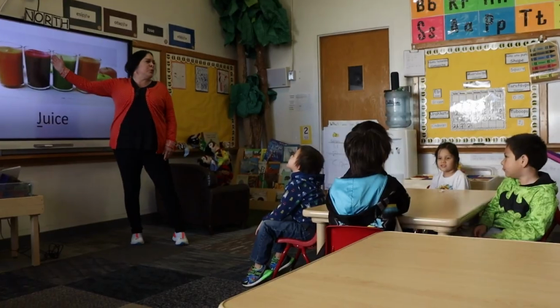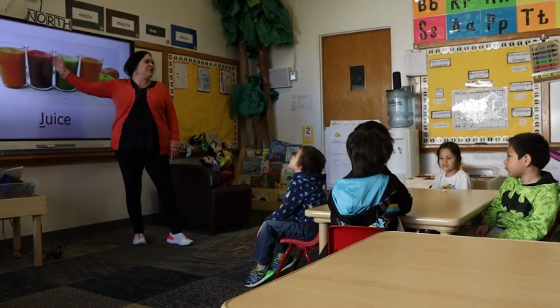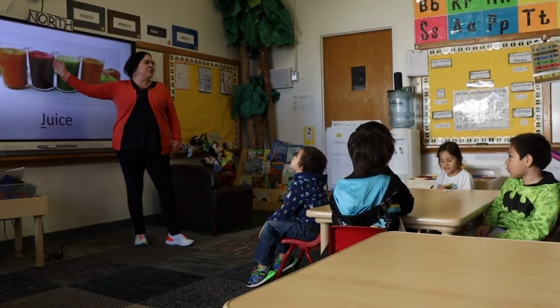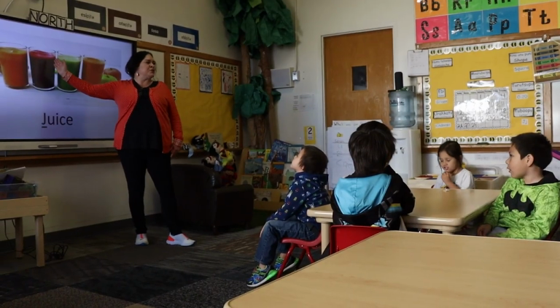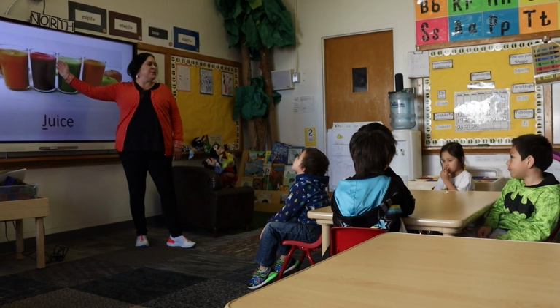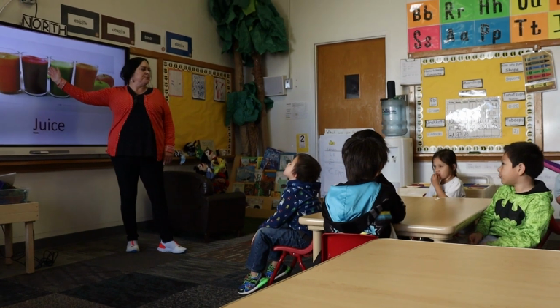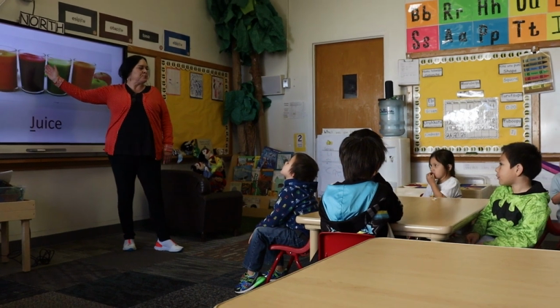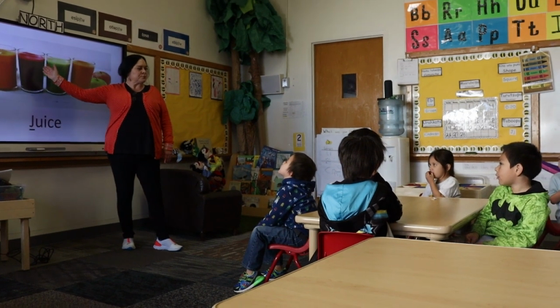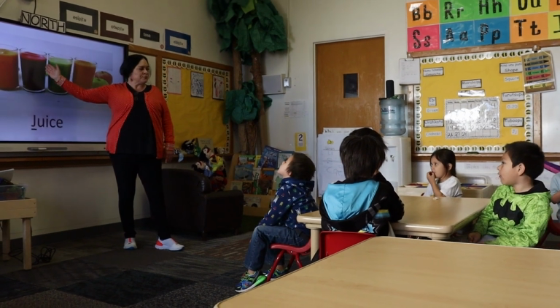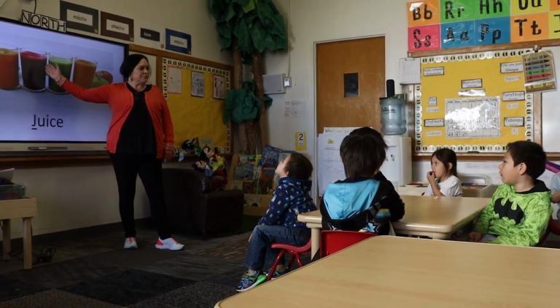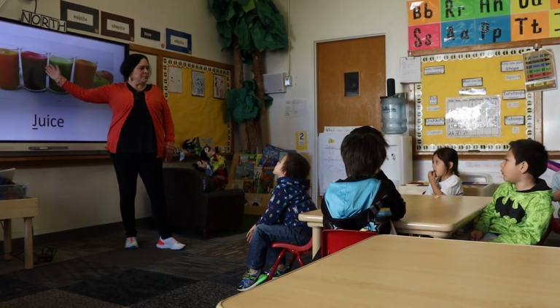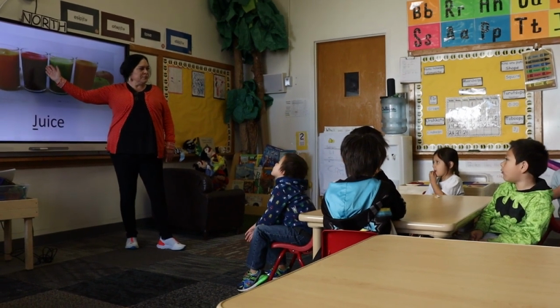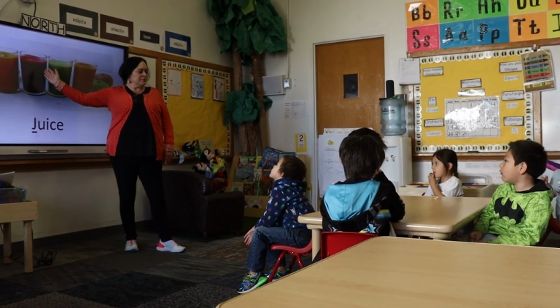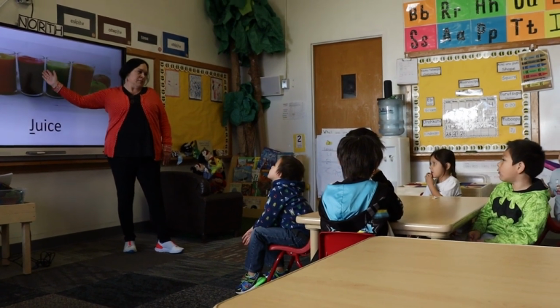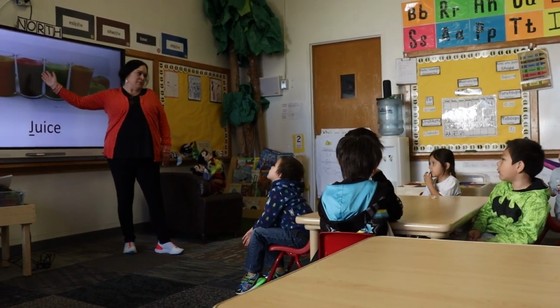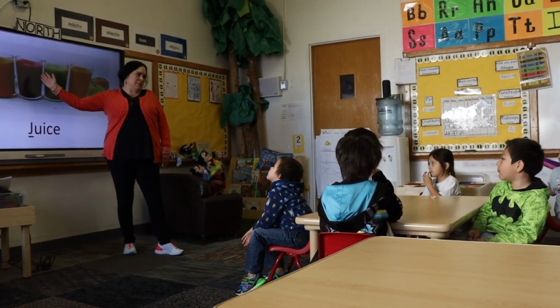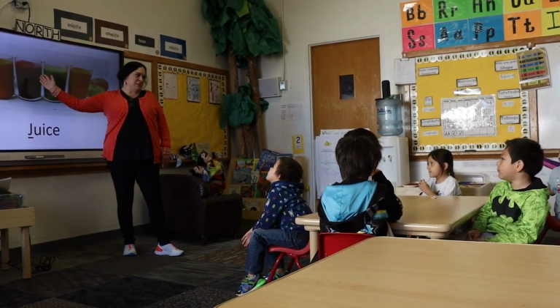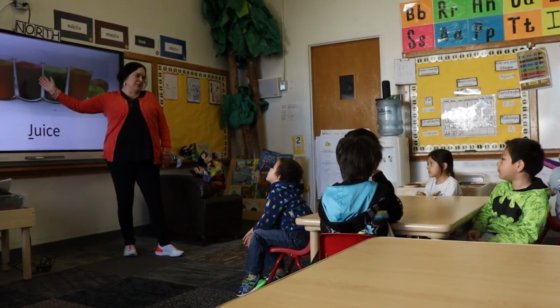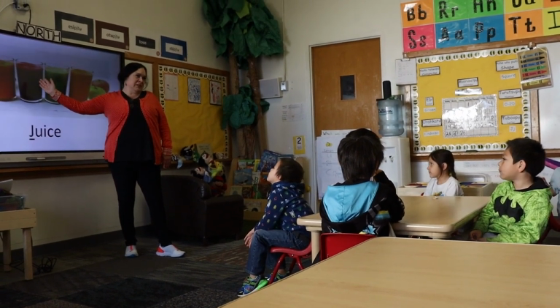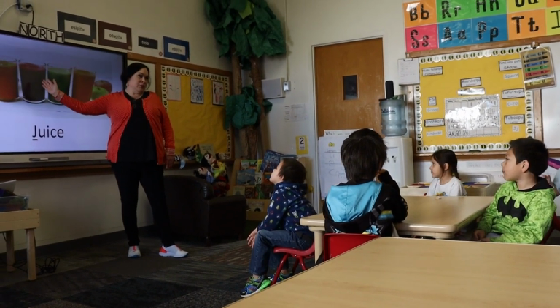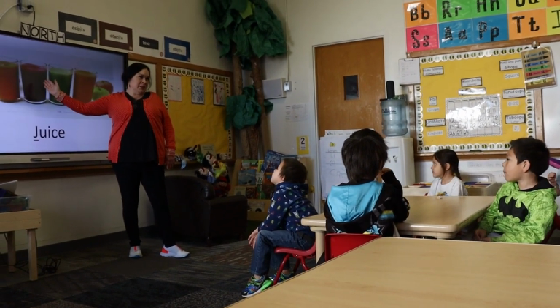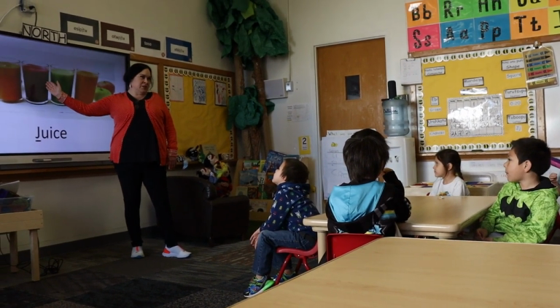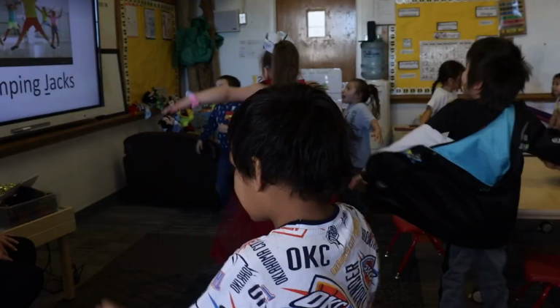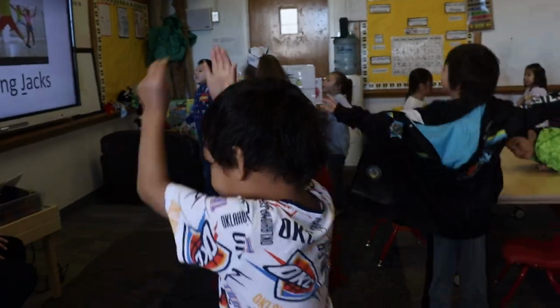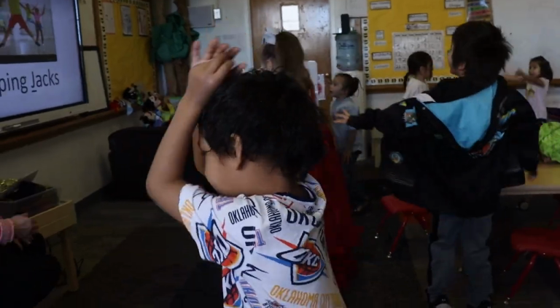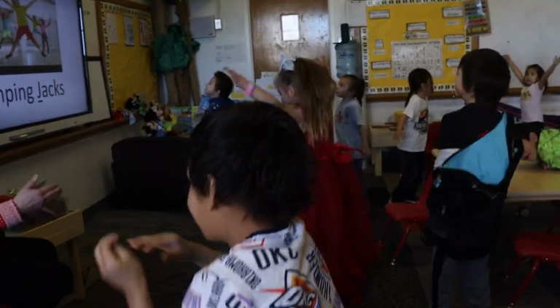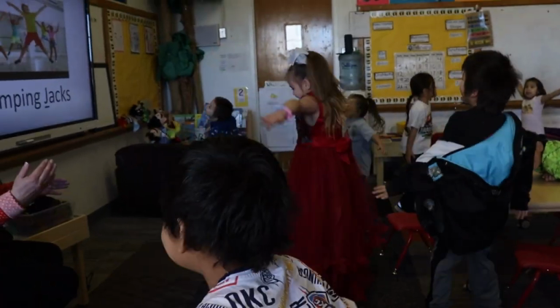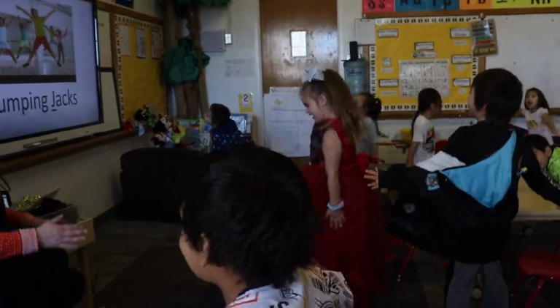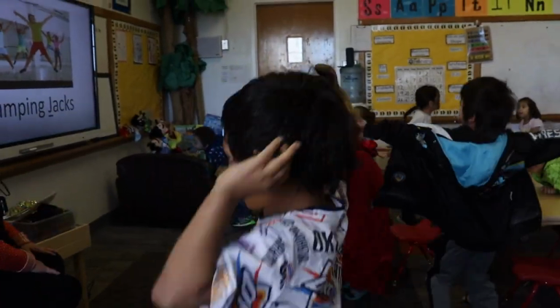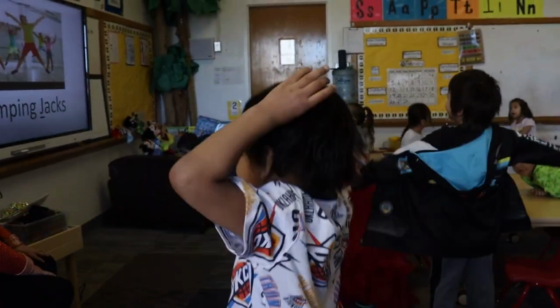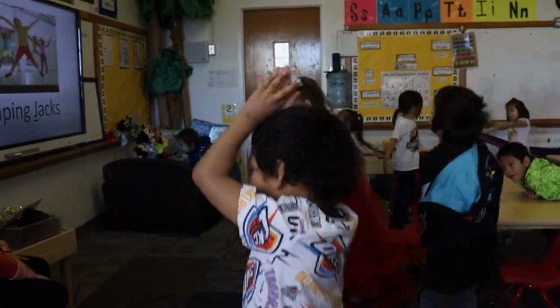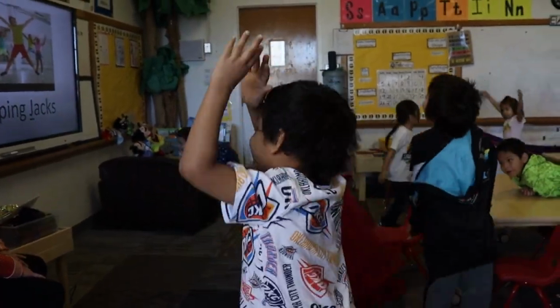Back in the classroom, students learn about the things around them that start with the letter J, including jumping jacks.